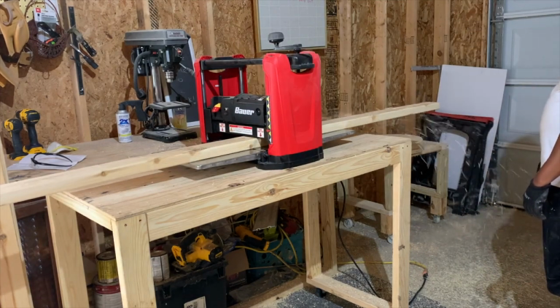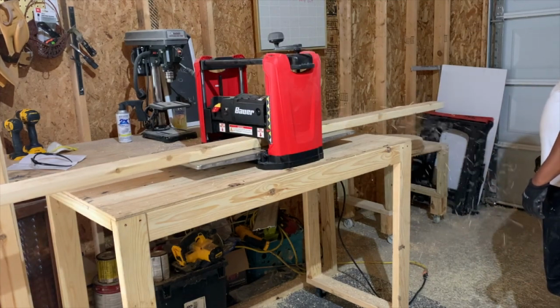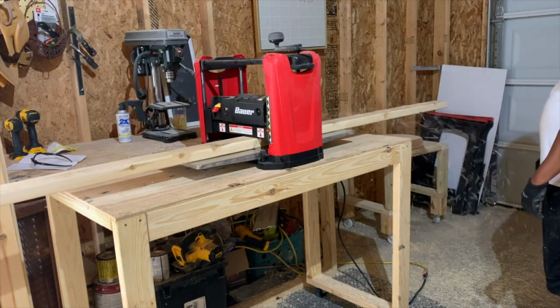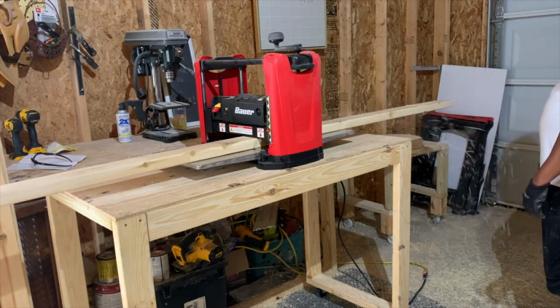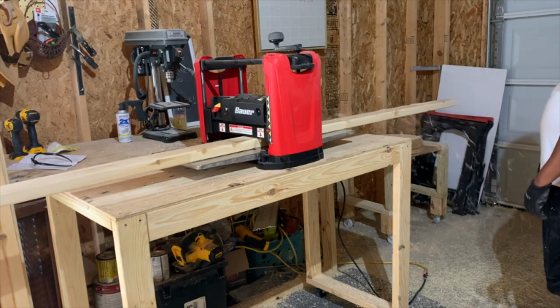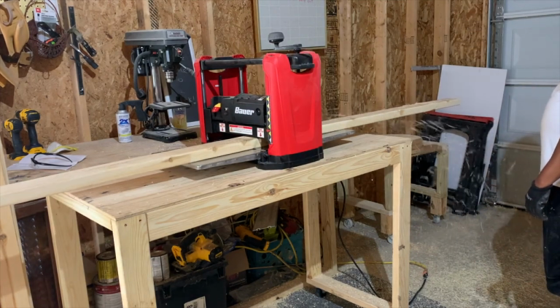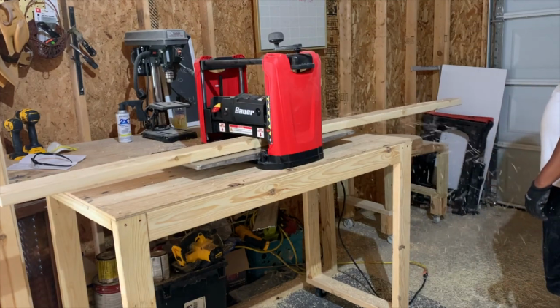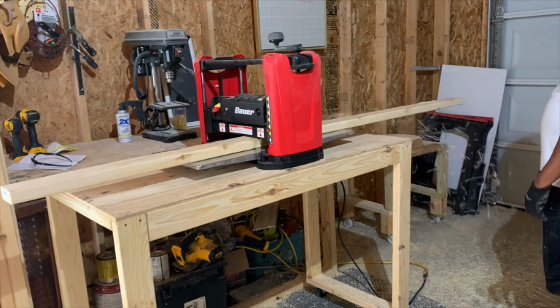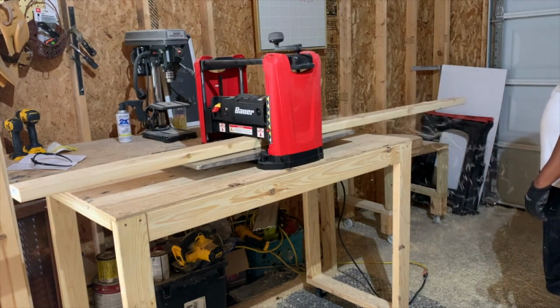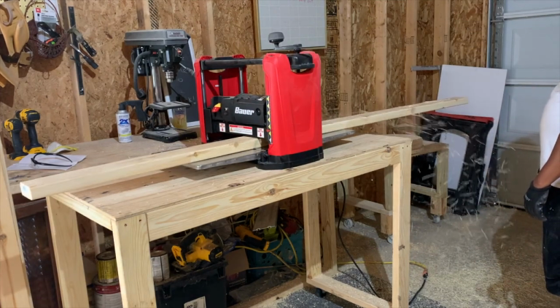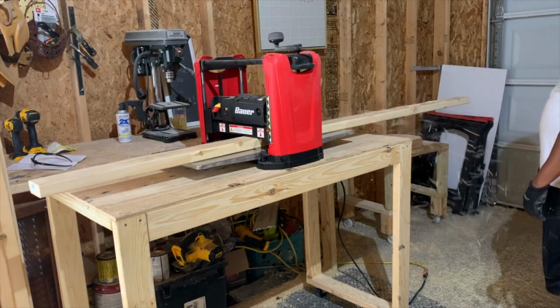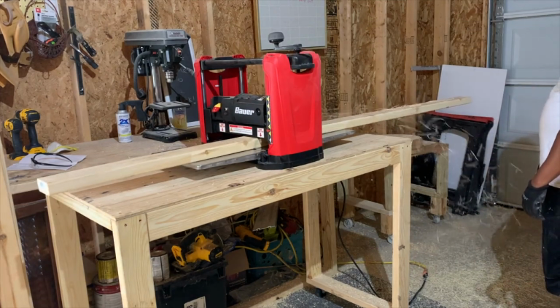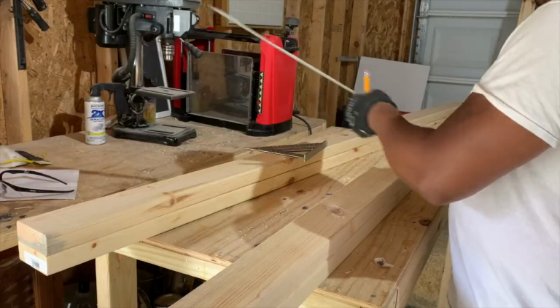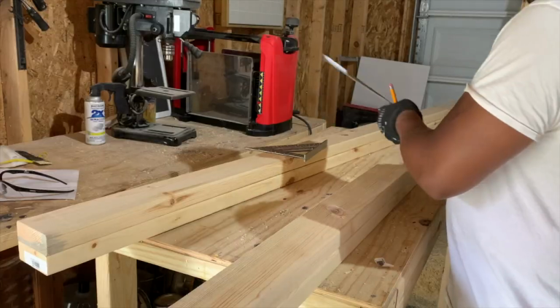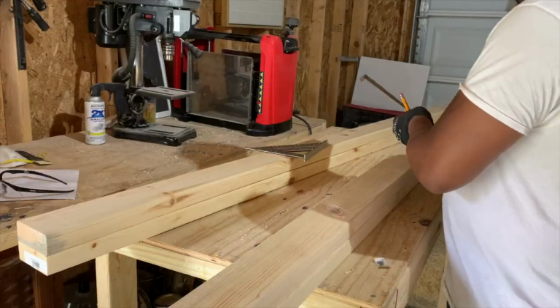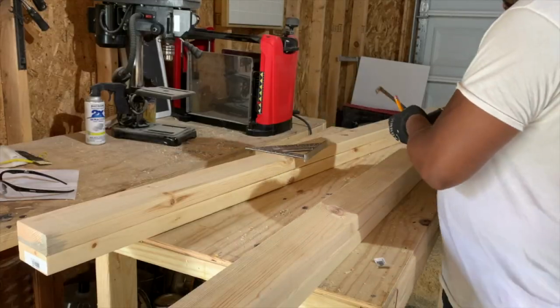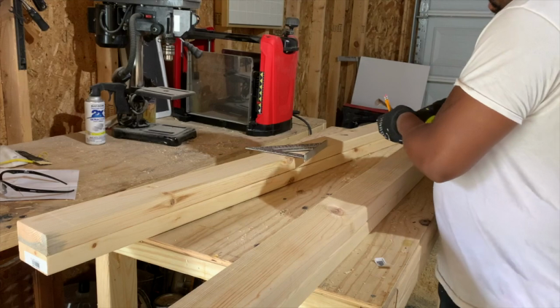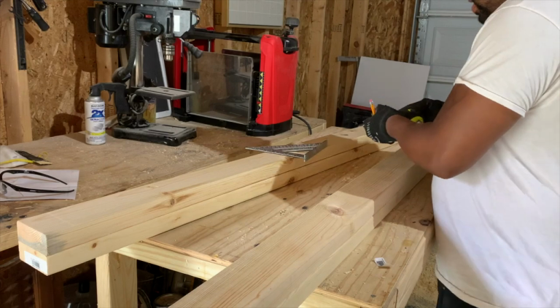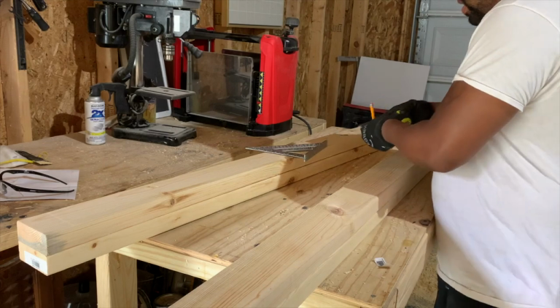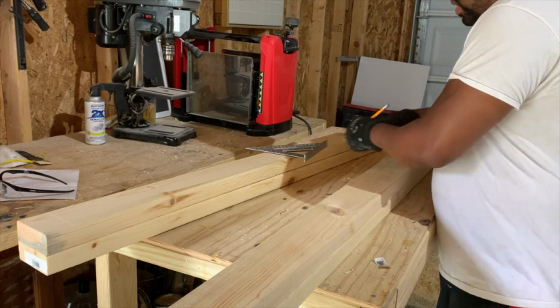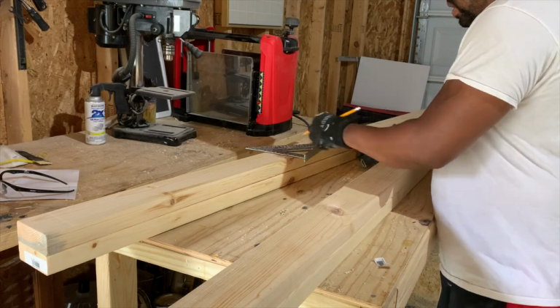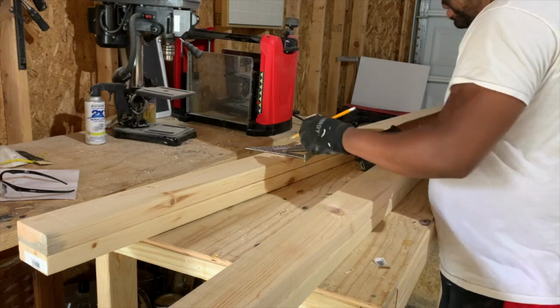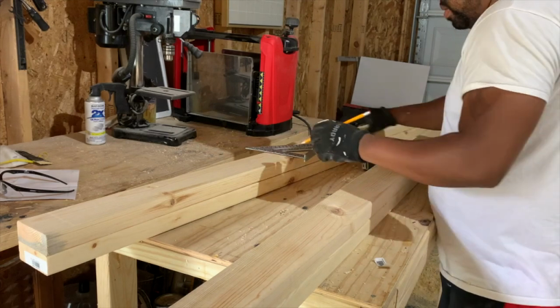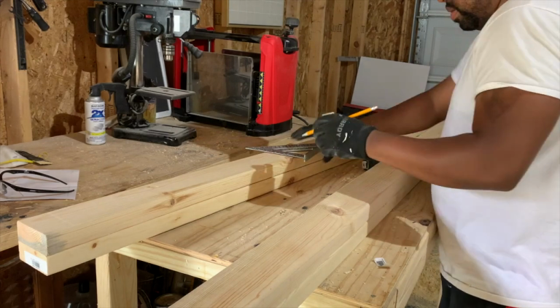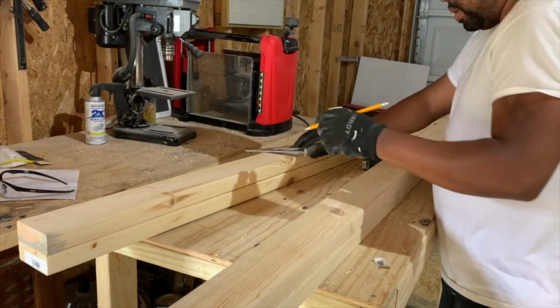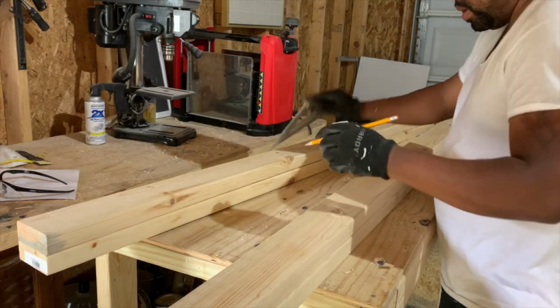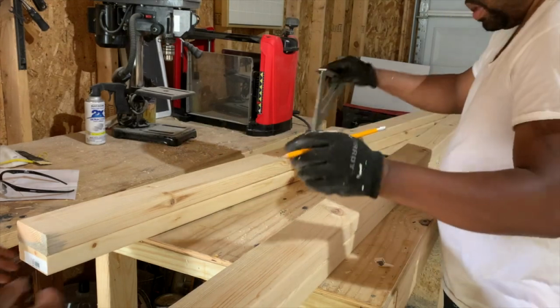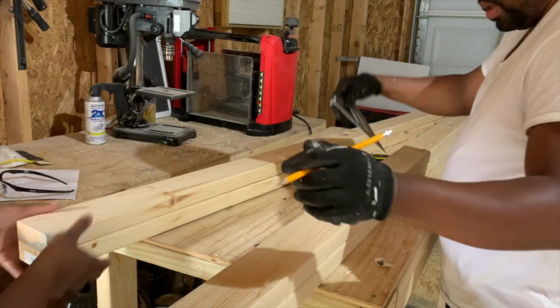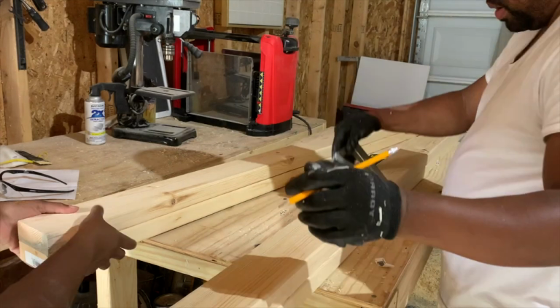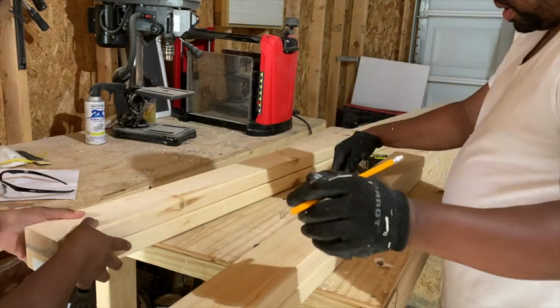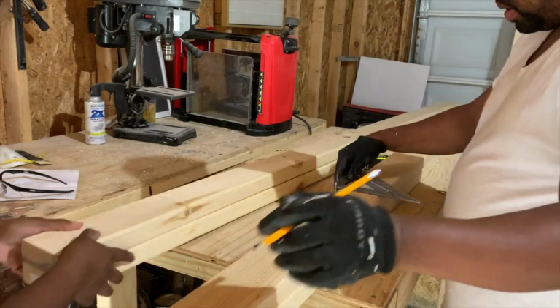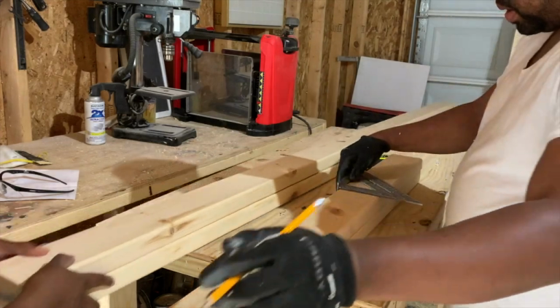So the first thing we did was plane each piece of wood. Since we got this planer, it has been a game changer.